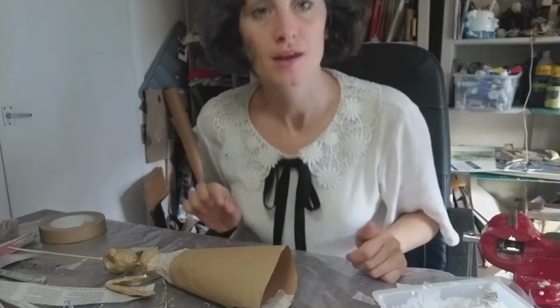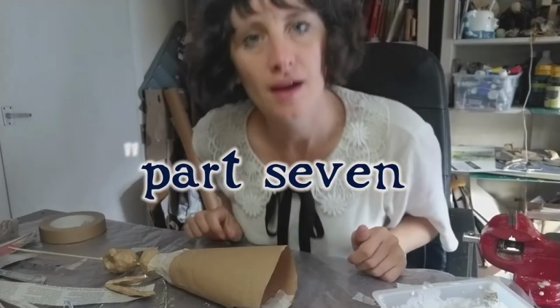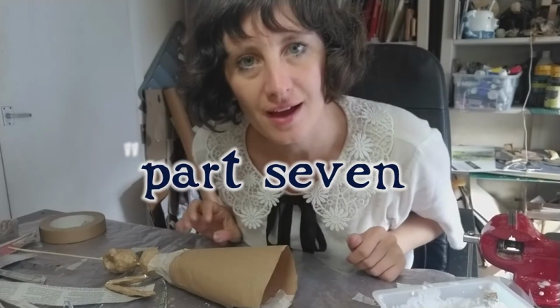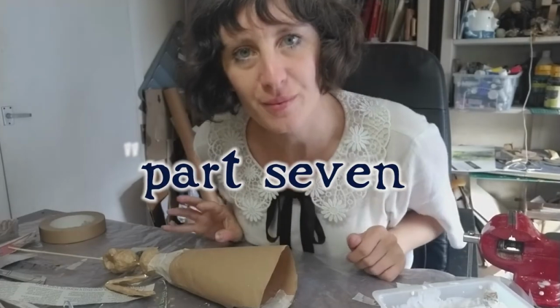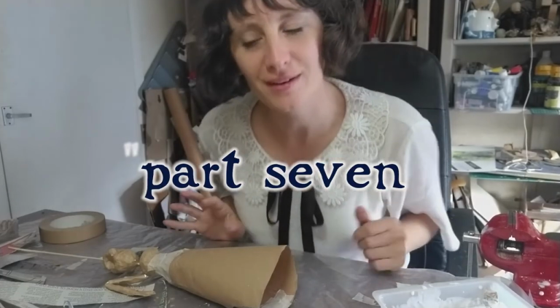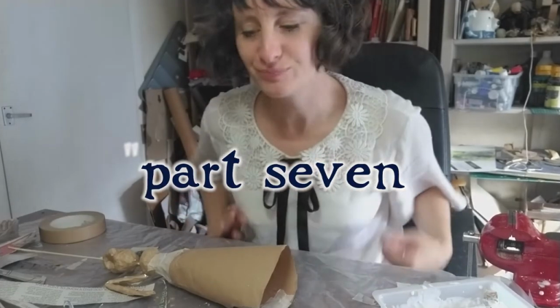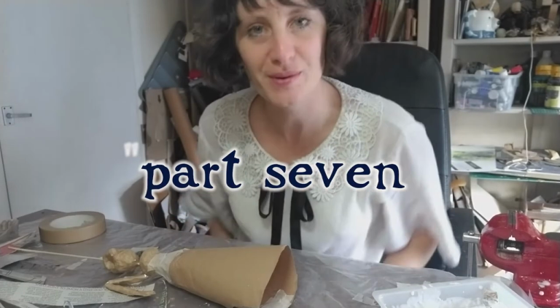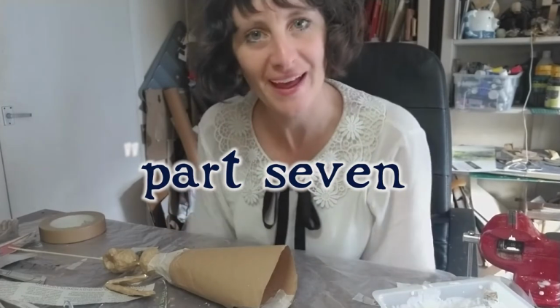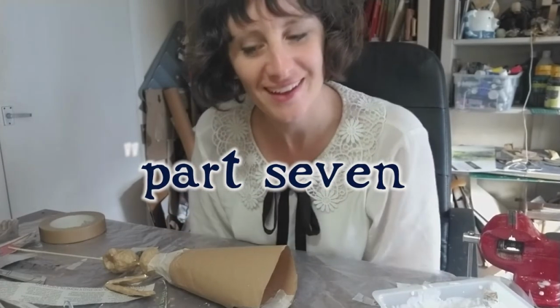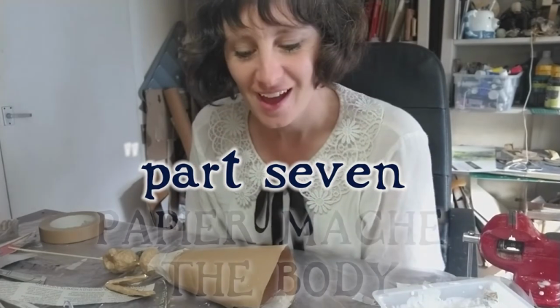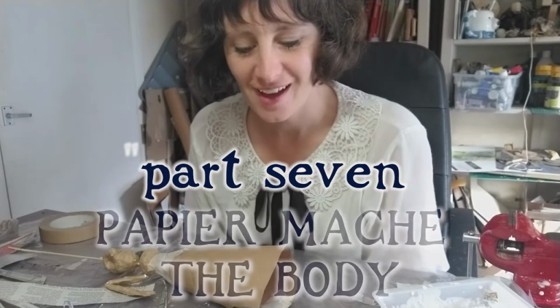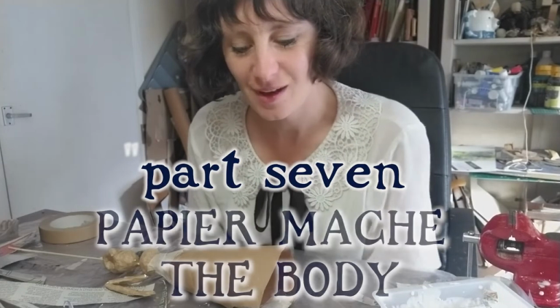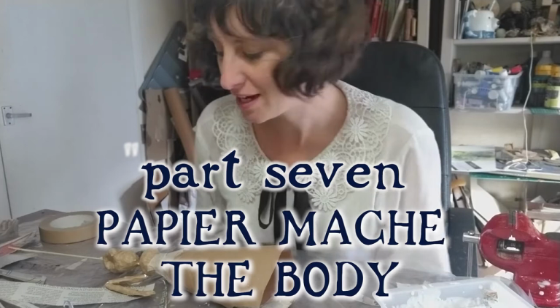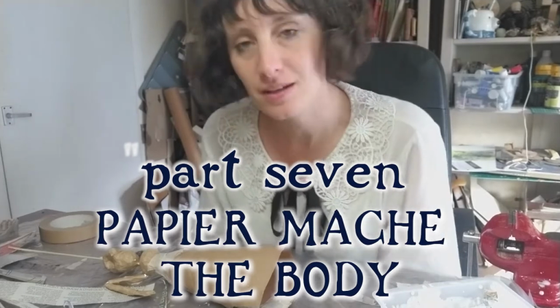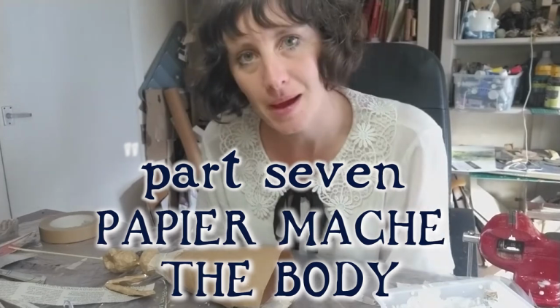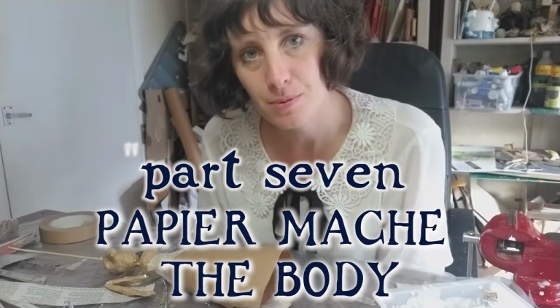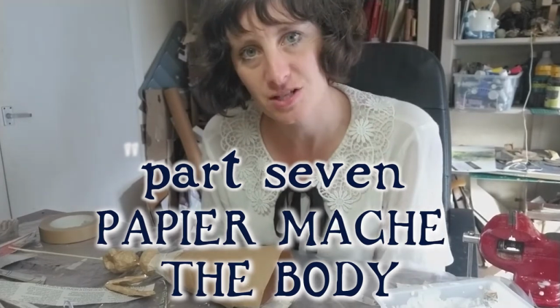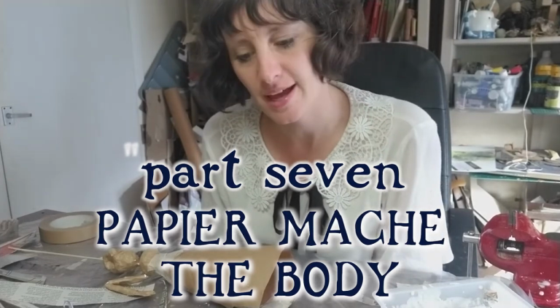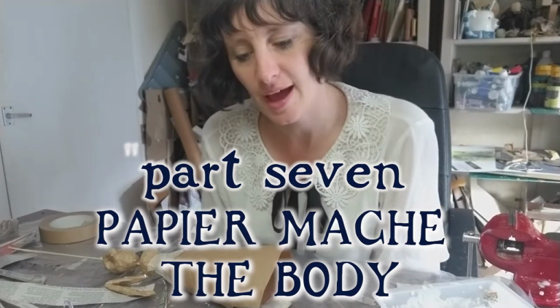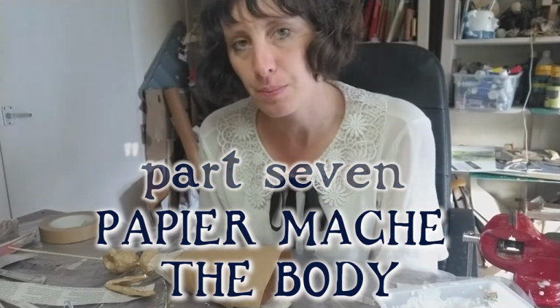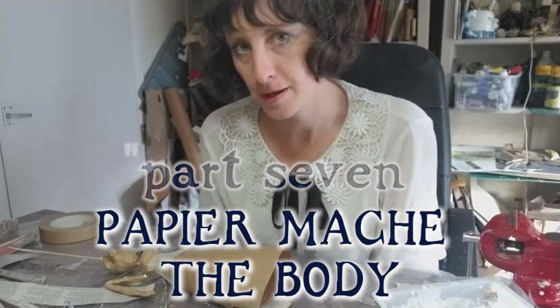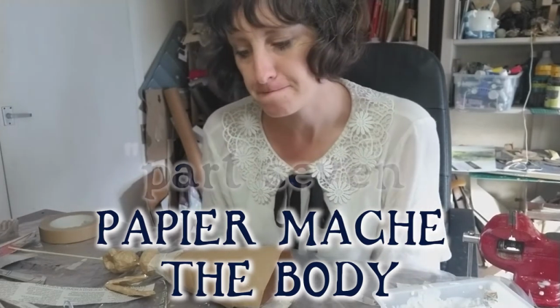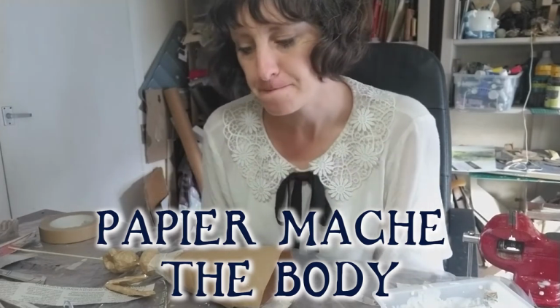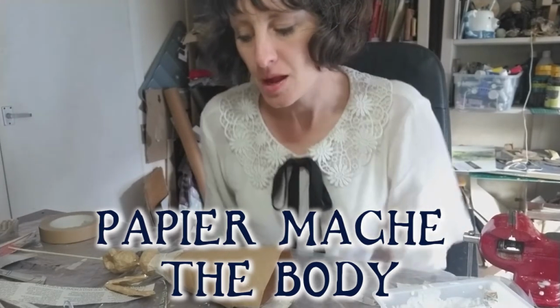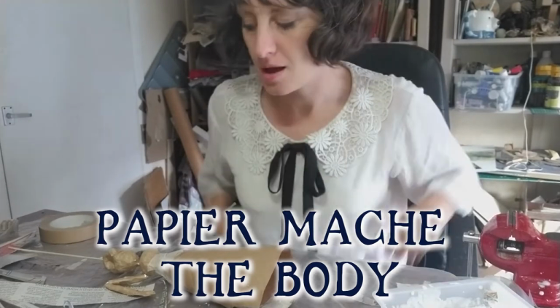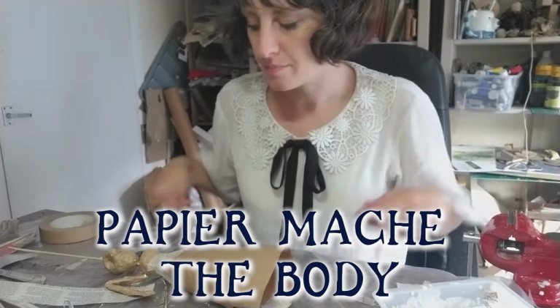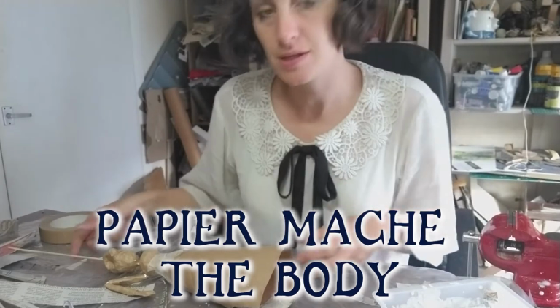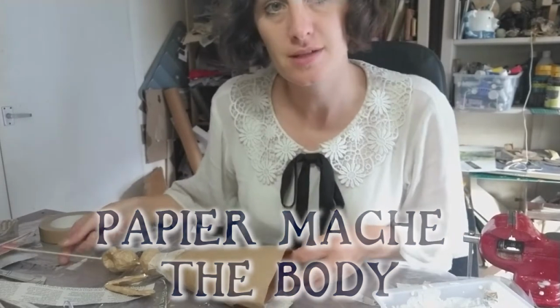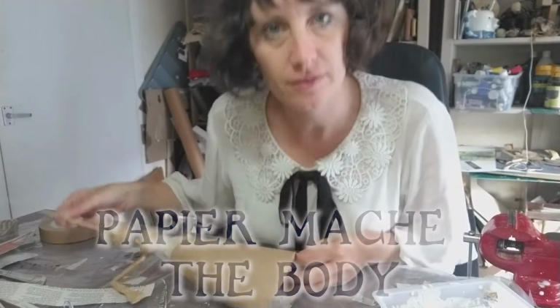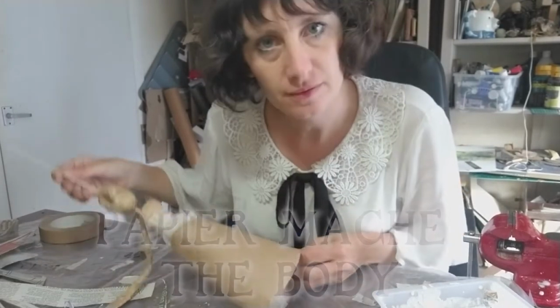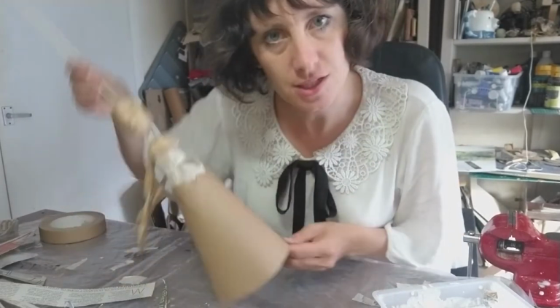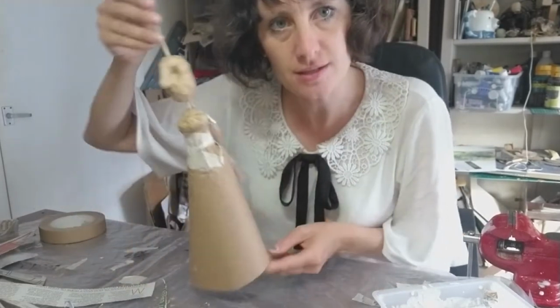Hi everyone, welcome back. We're now going to paper mache our puppet. So here she is.